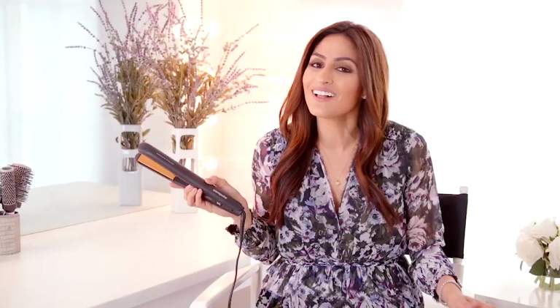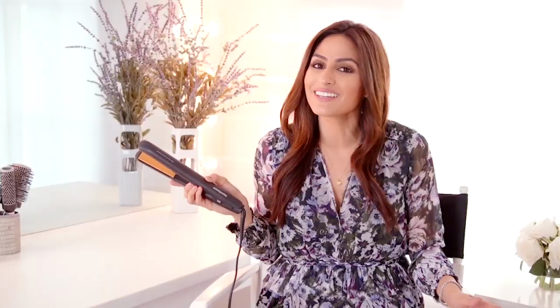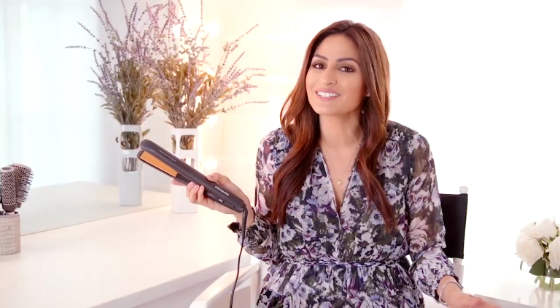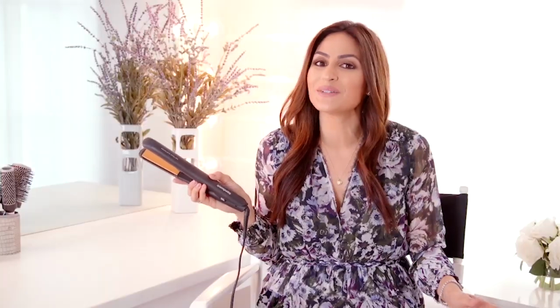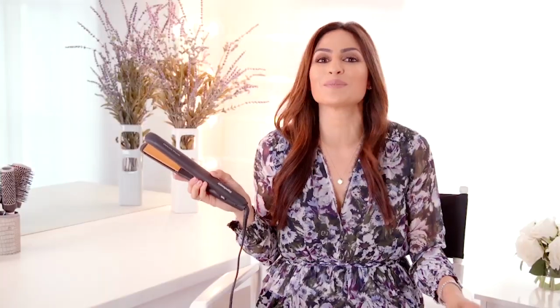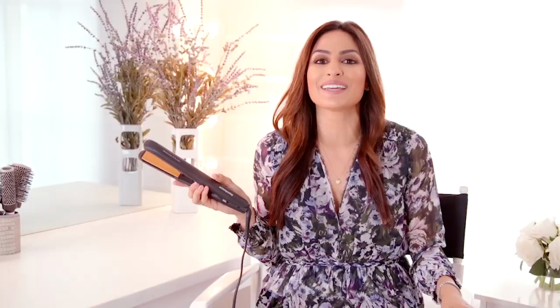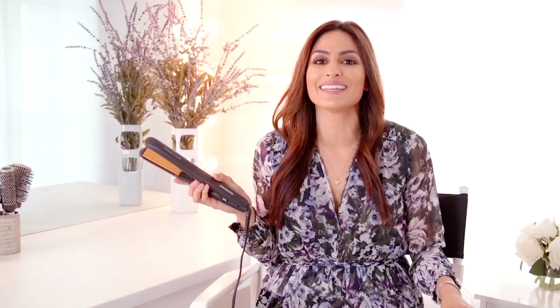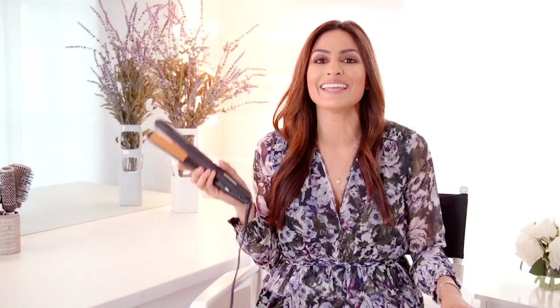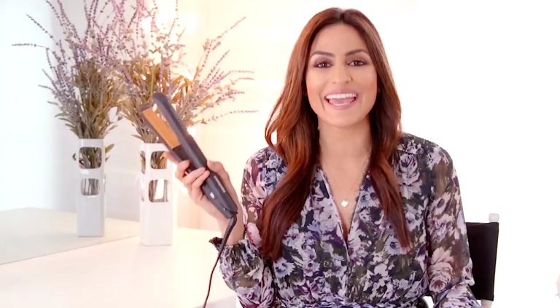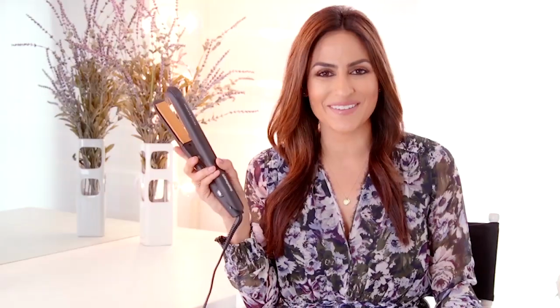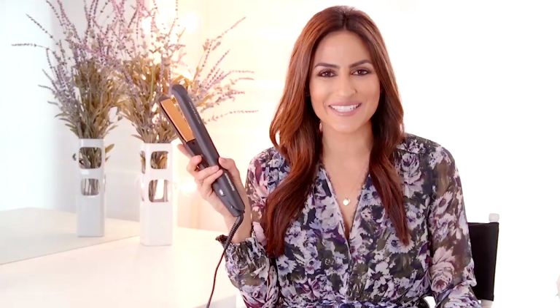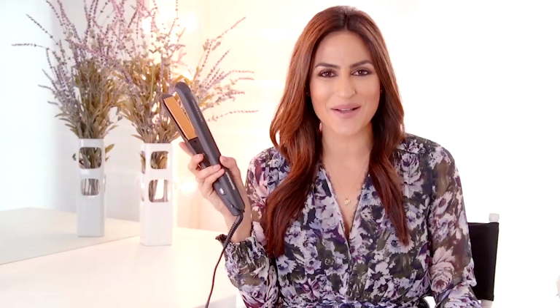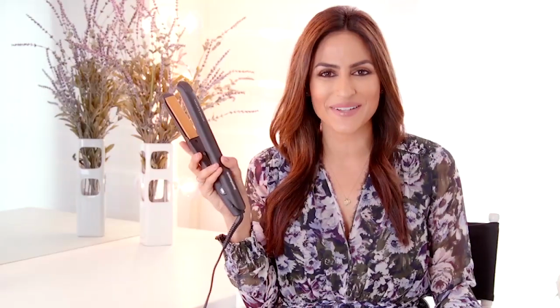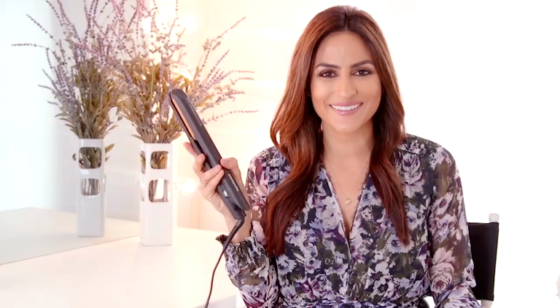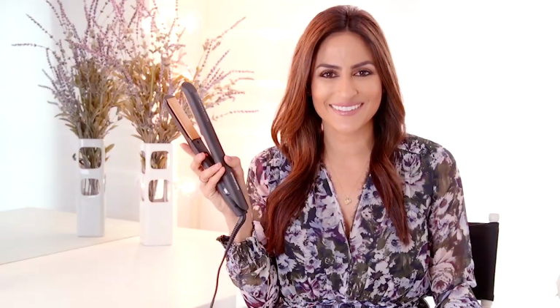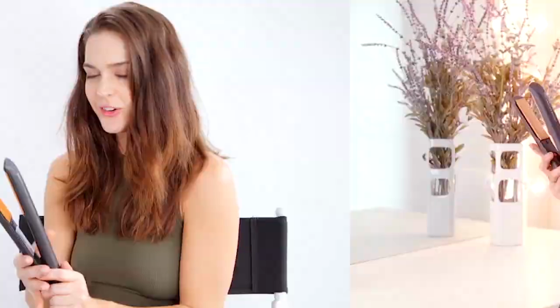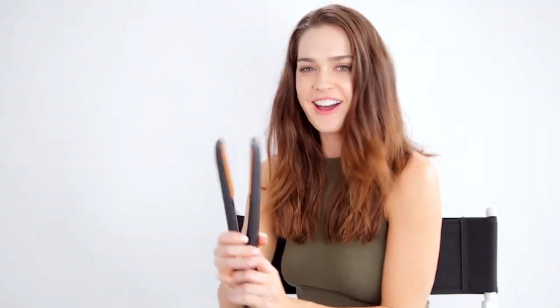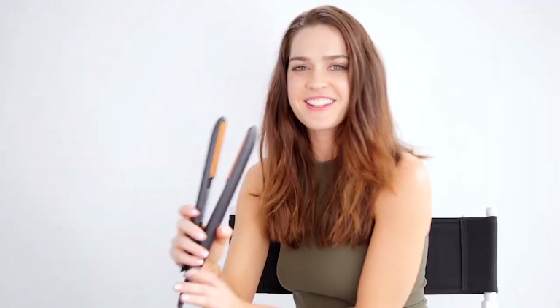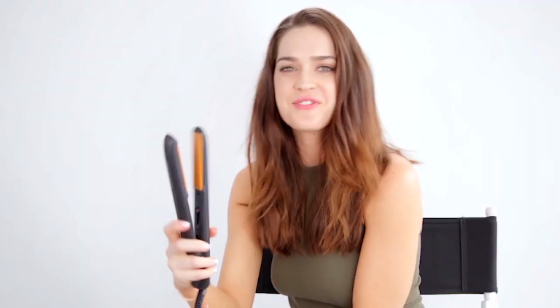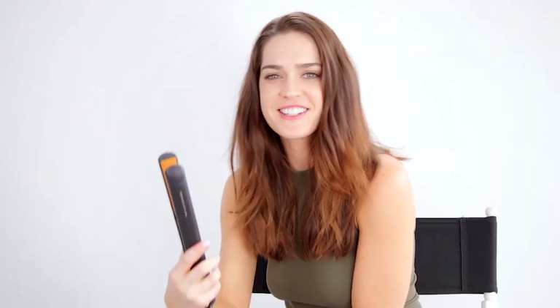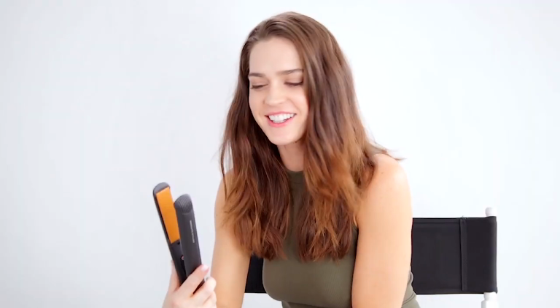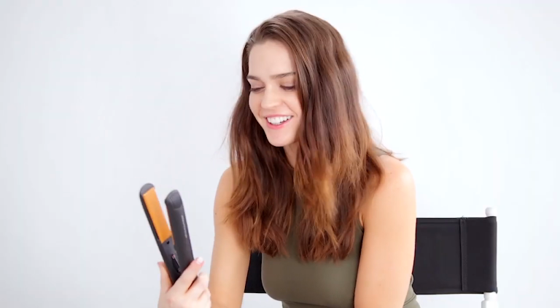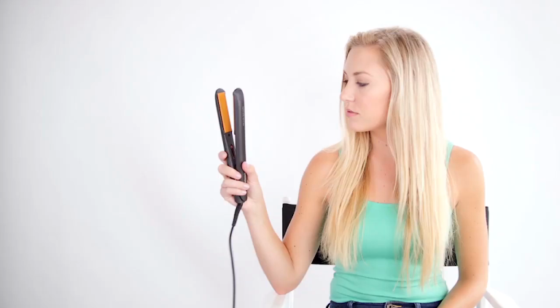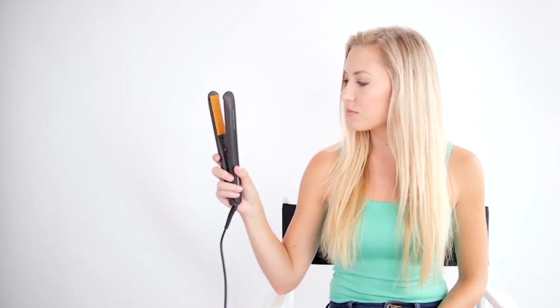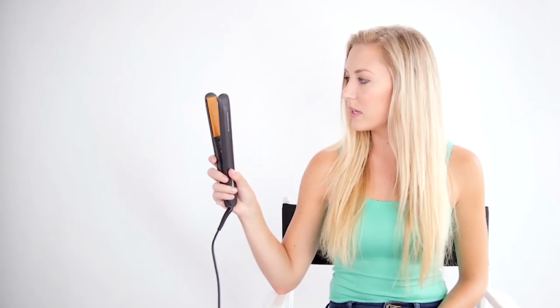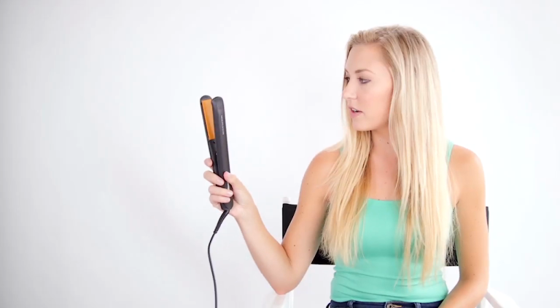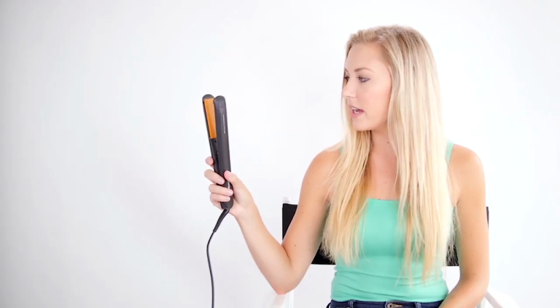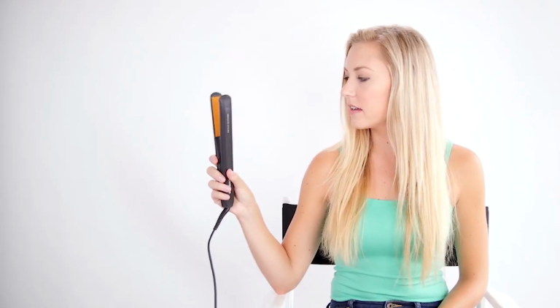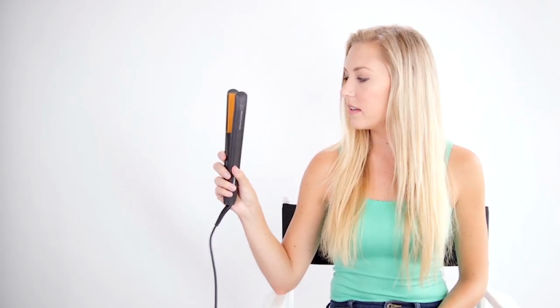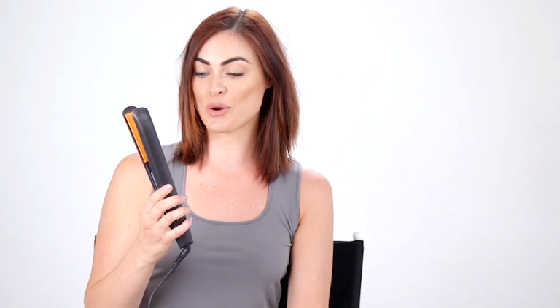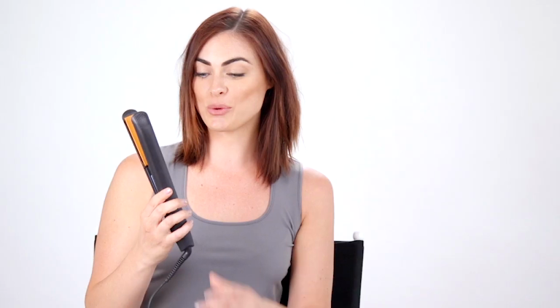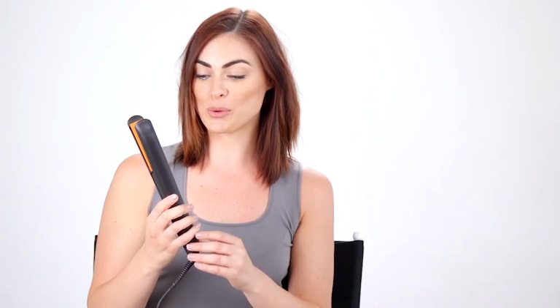All you've got to do is plug it in and give it a snap. Wow, that's amazing. Oh, that was really quick. That is so cool.